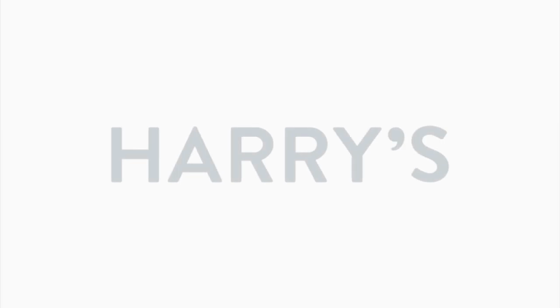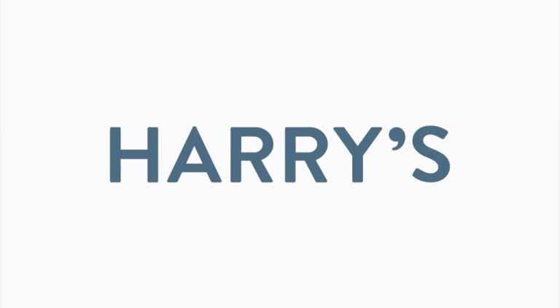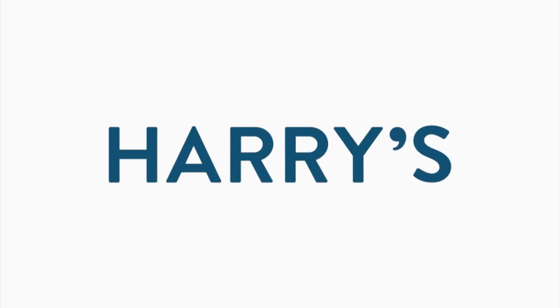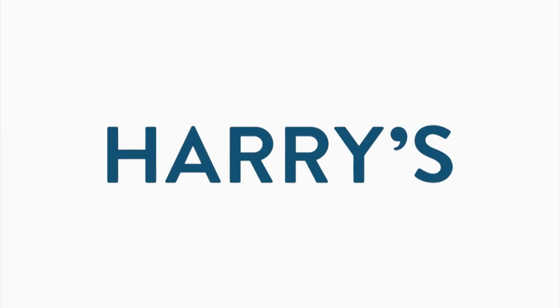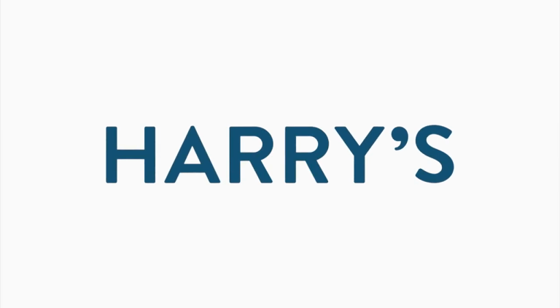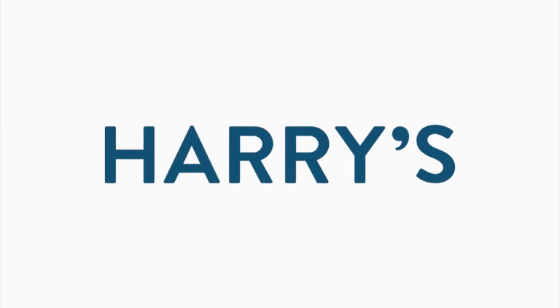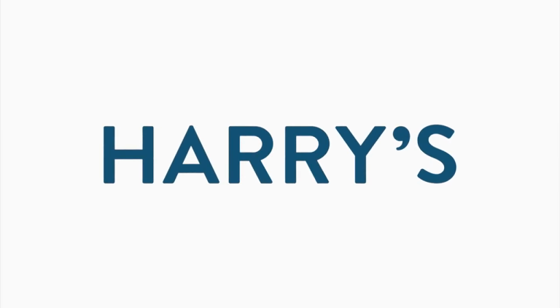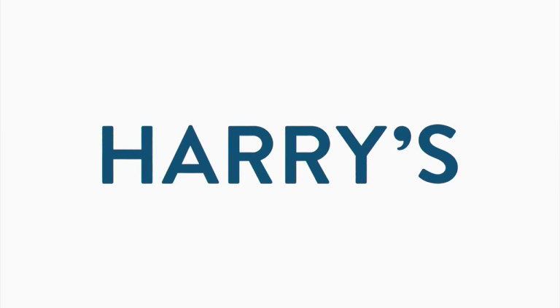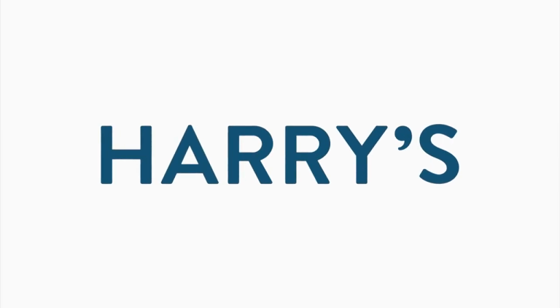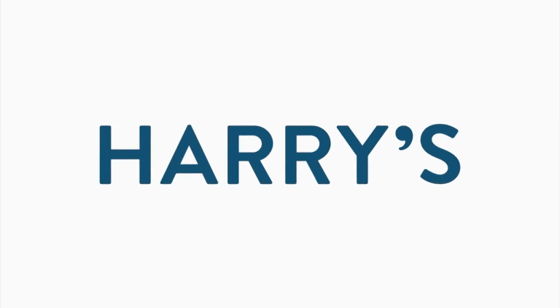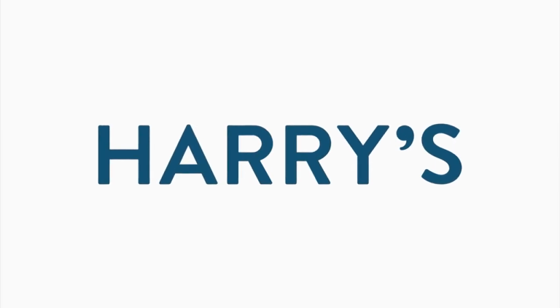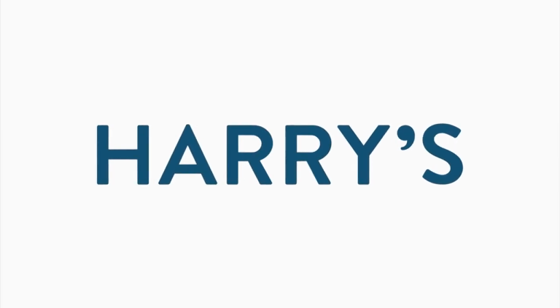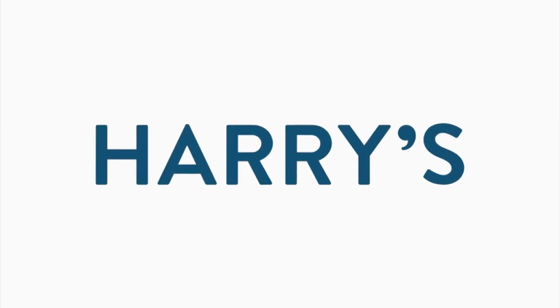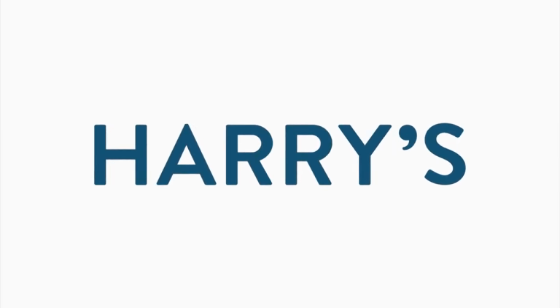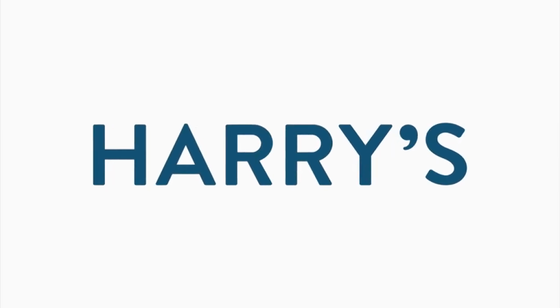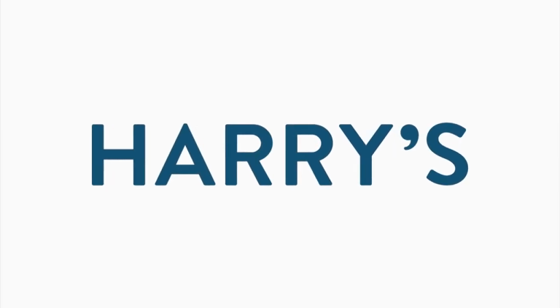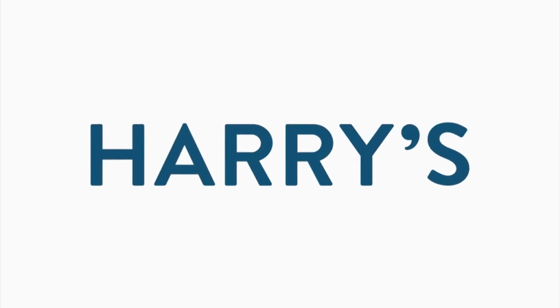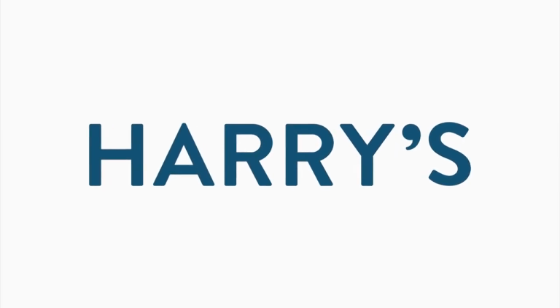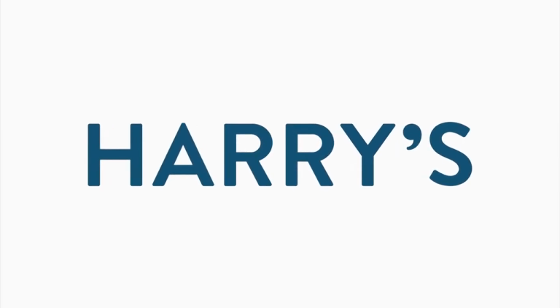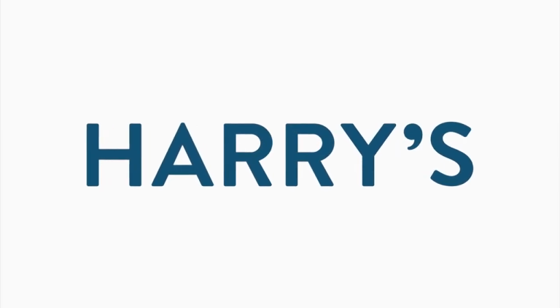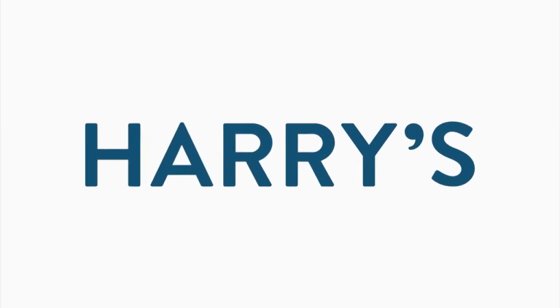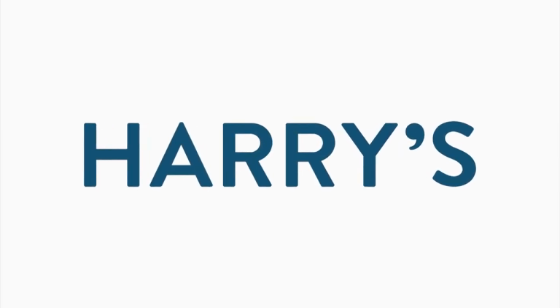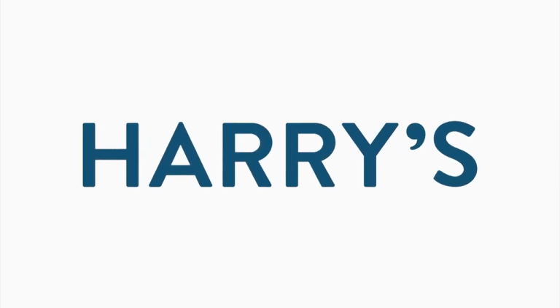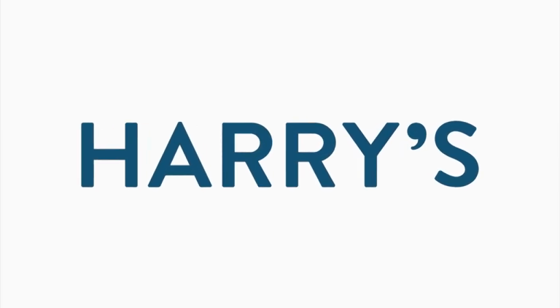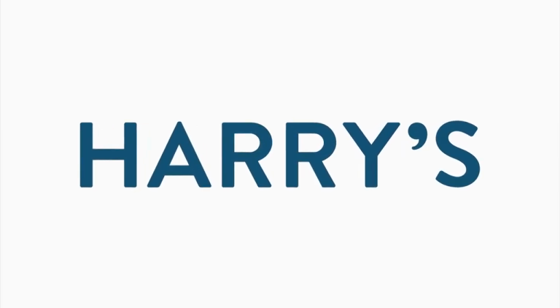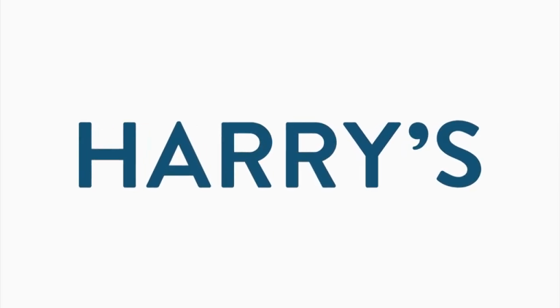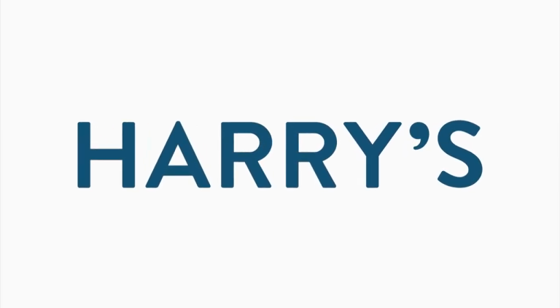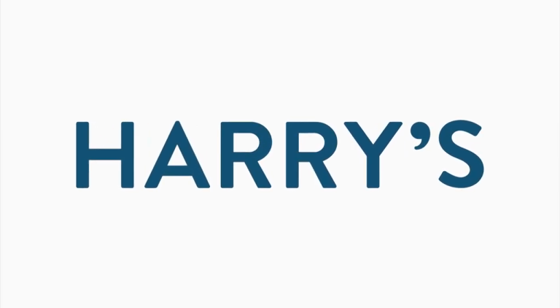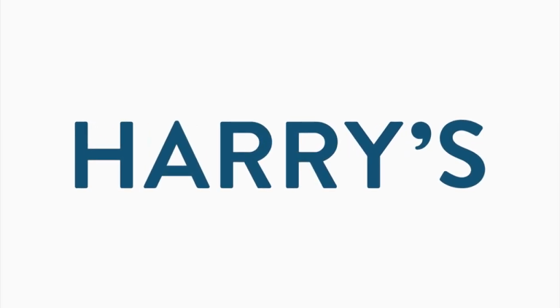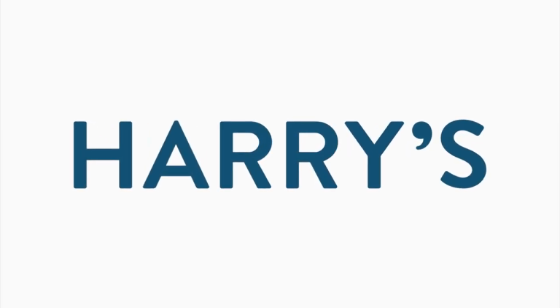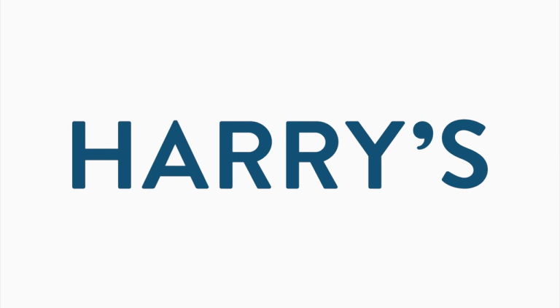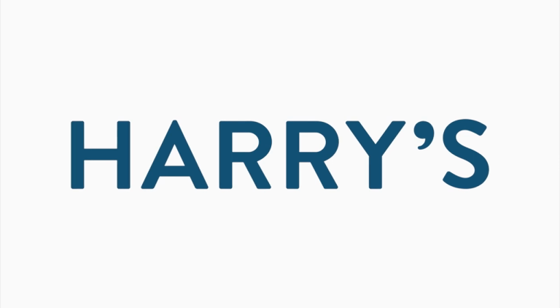Today's show is brought to you by Harry's. Stay tuned for a special offer coming up just for you.